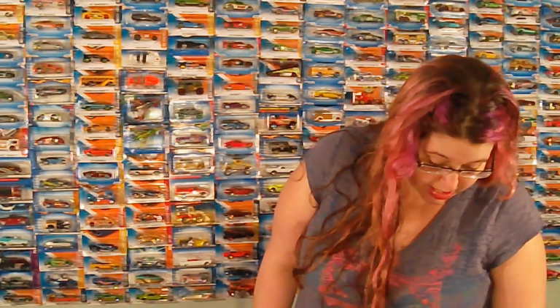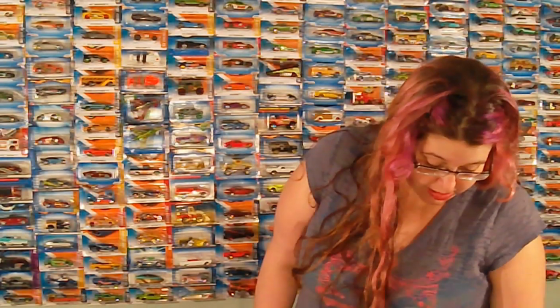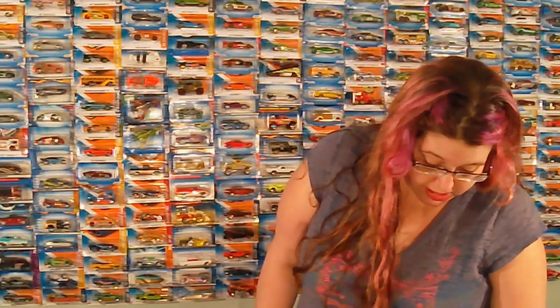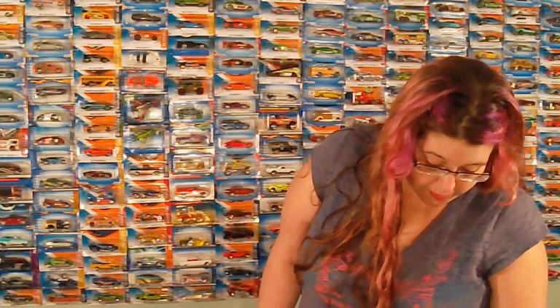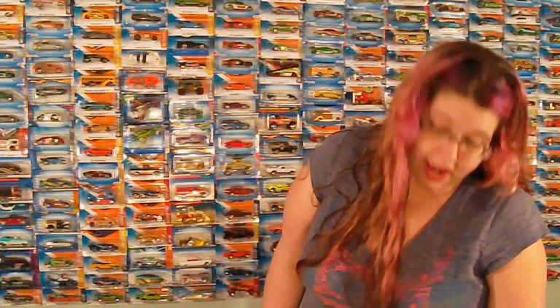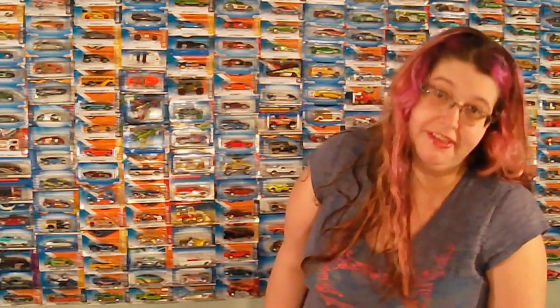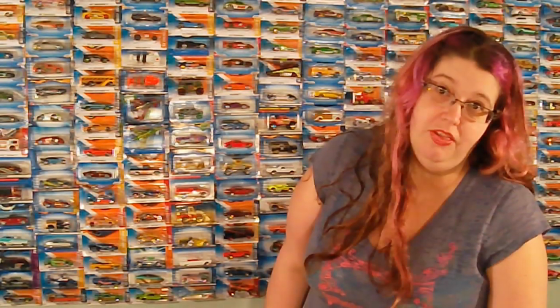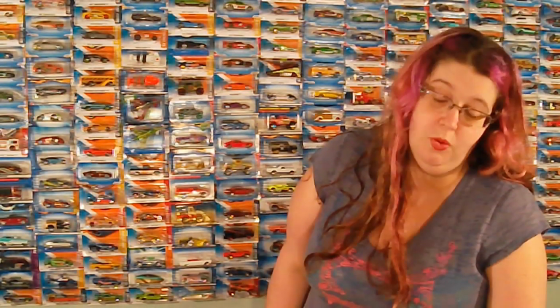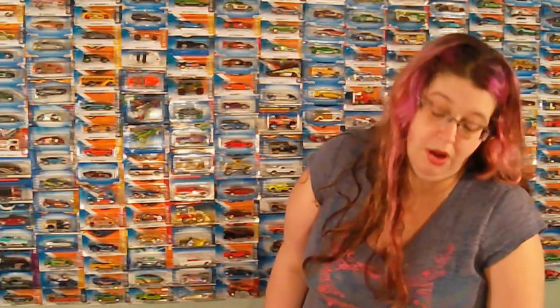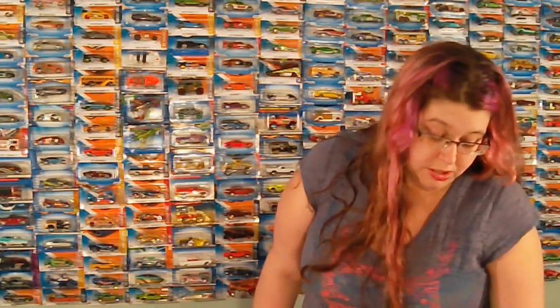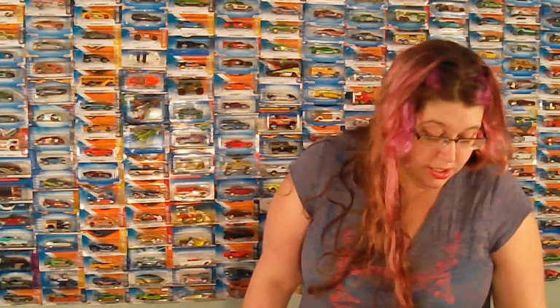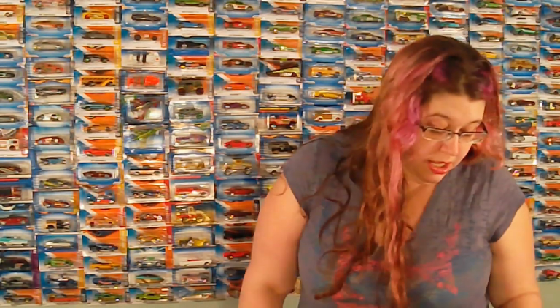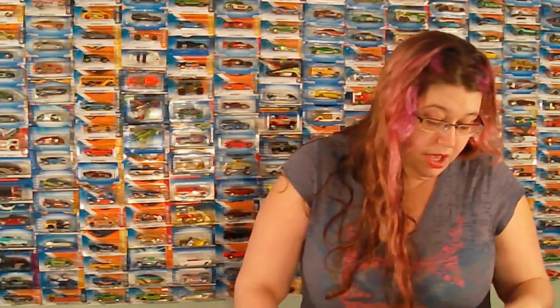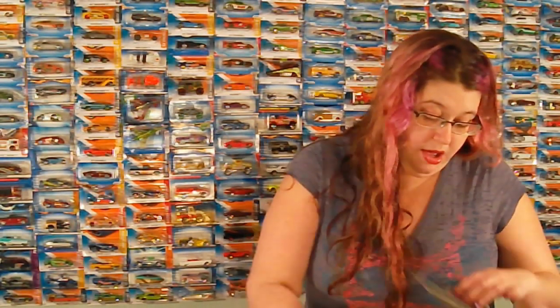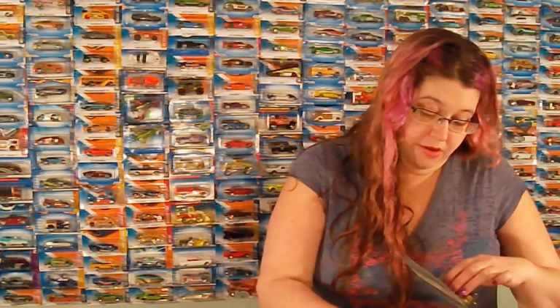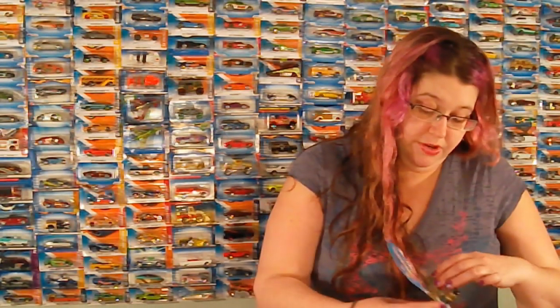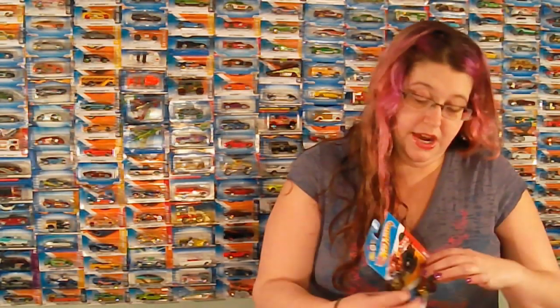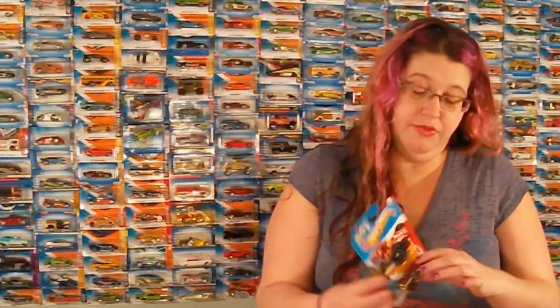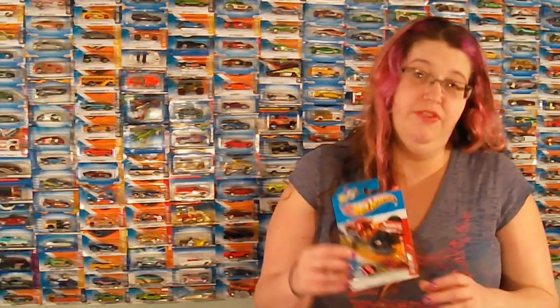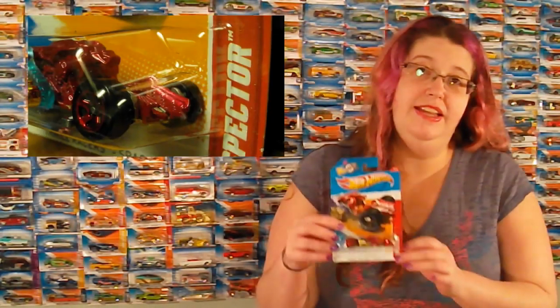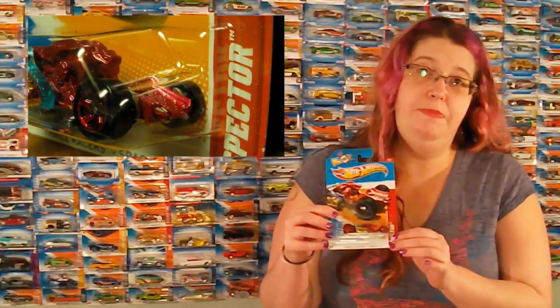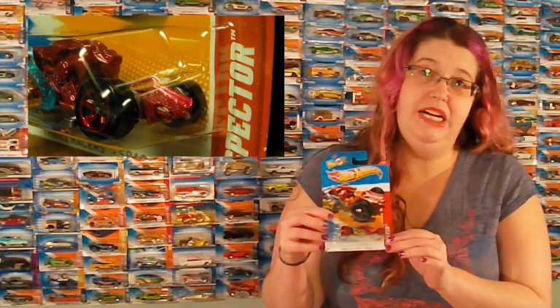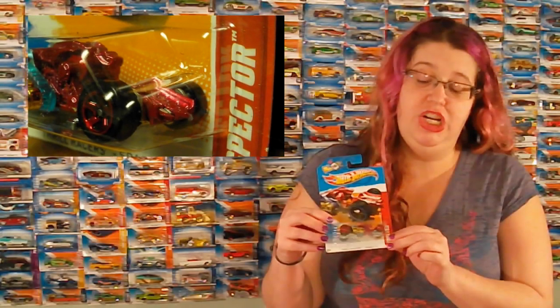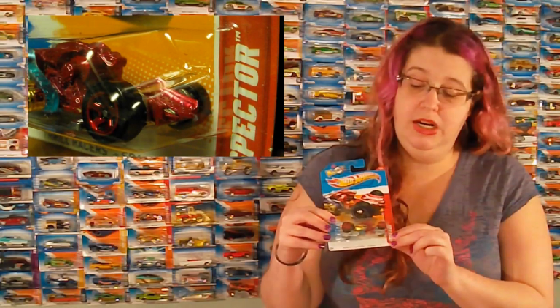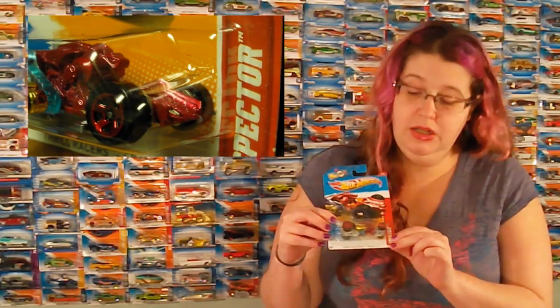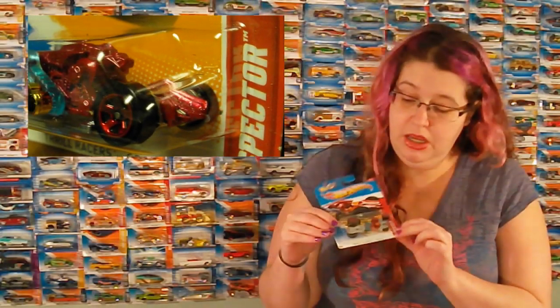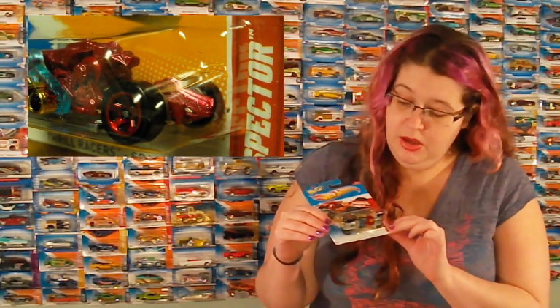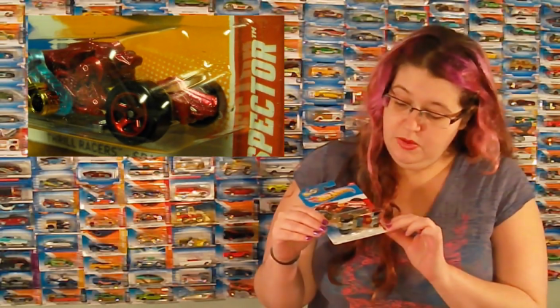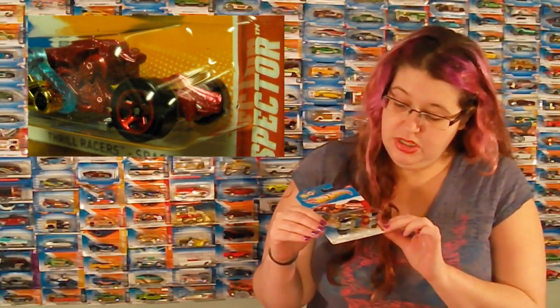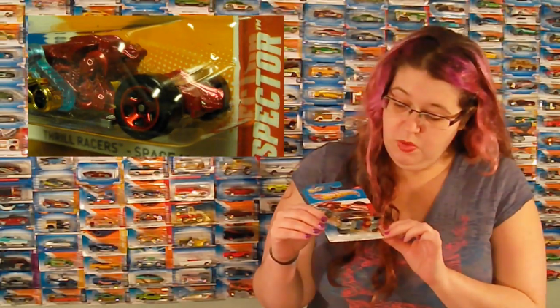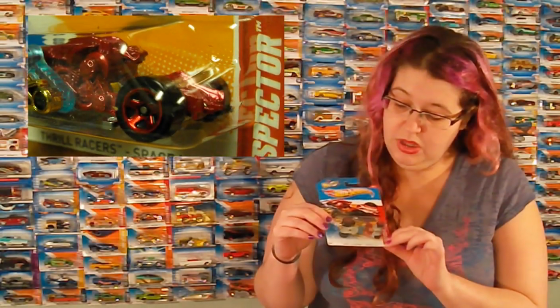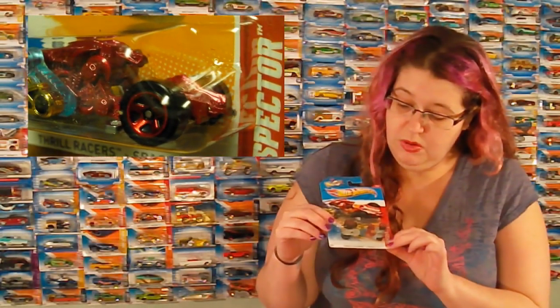These are what I think are the cool cars. First off, we've got a Spectre, which is really cool.